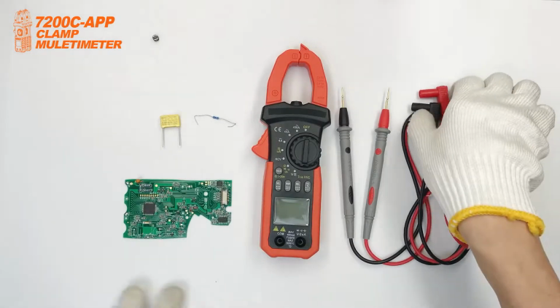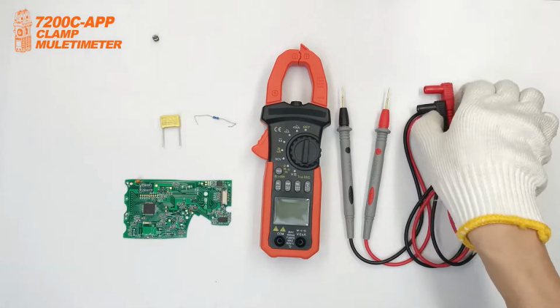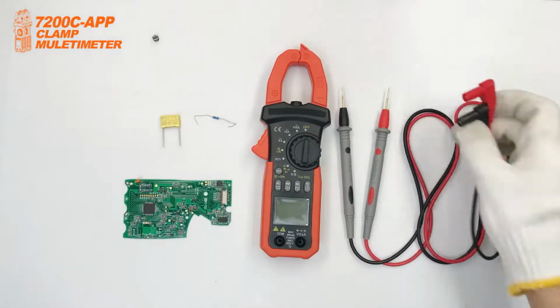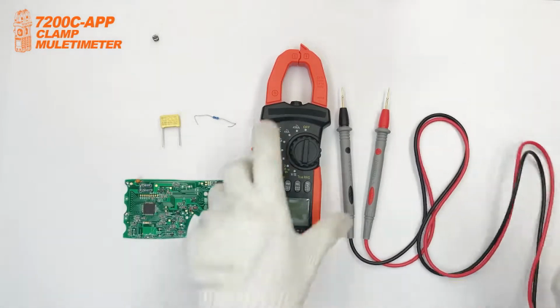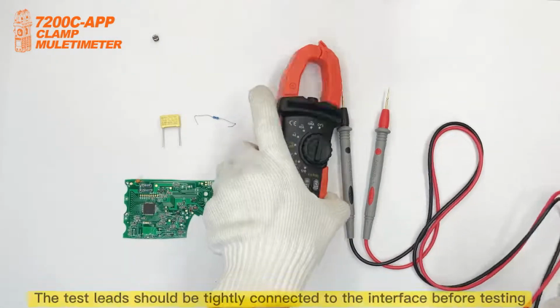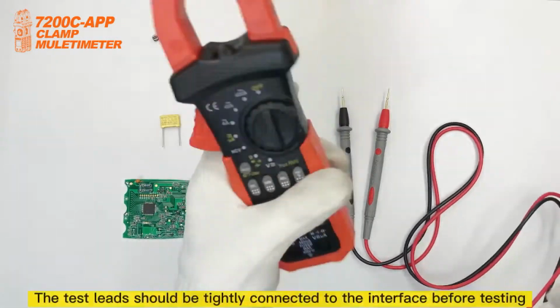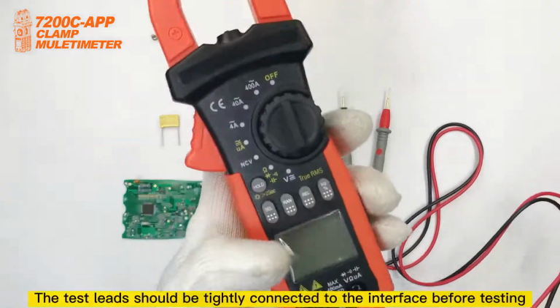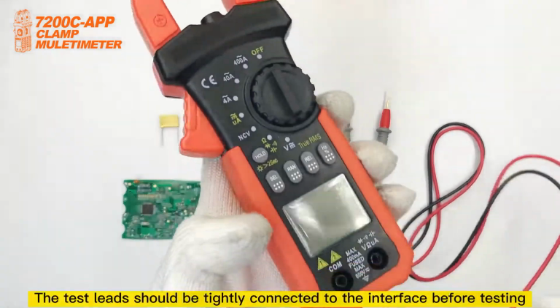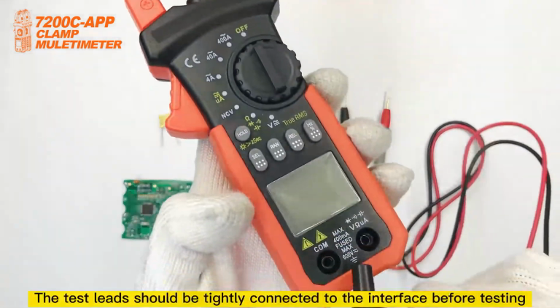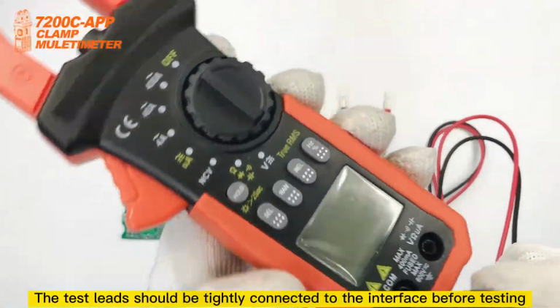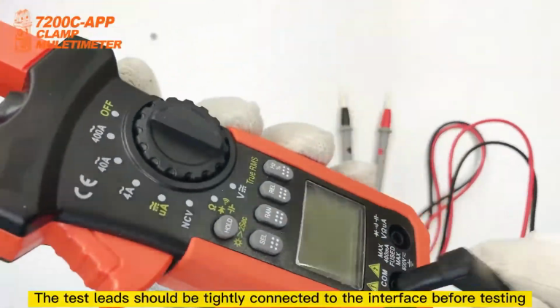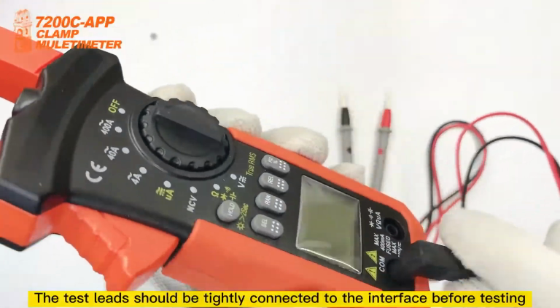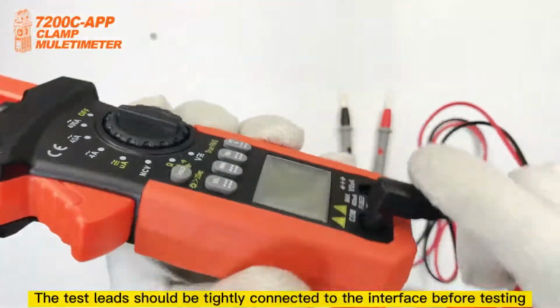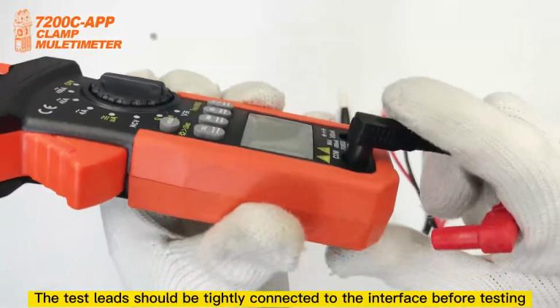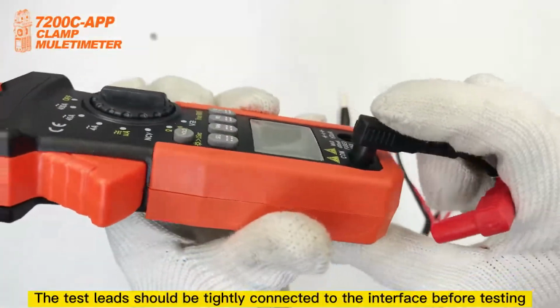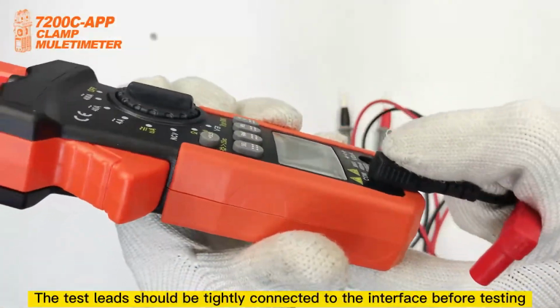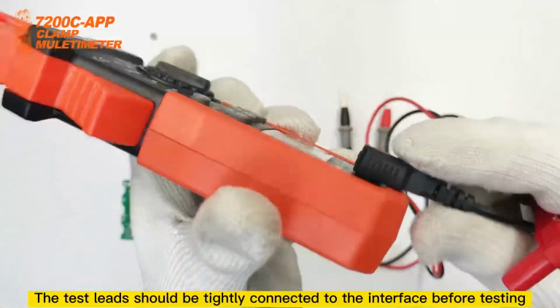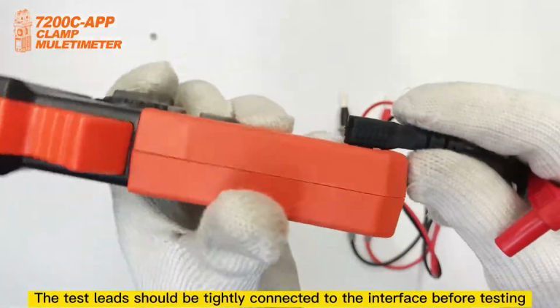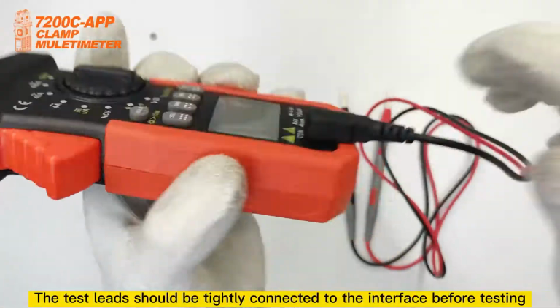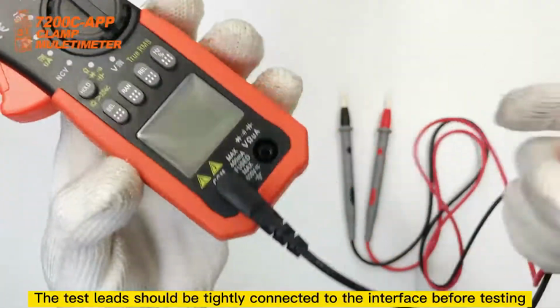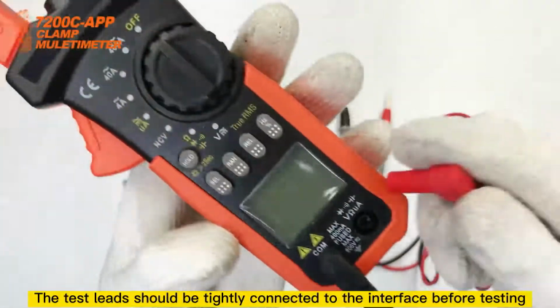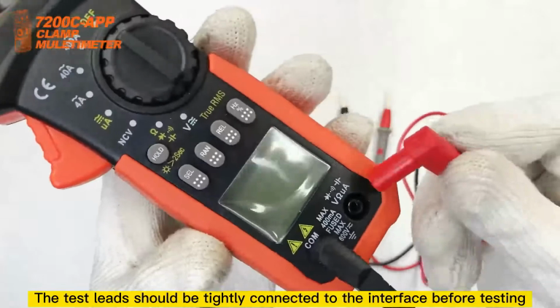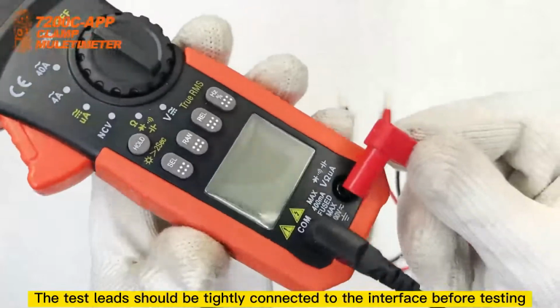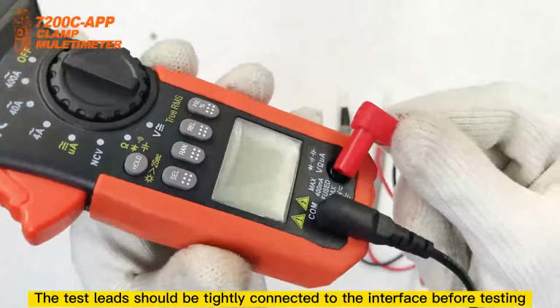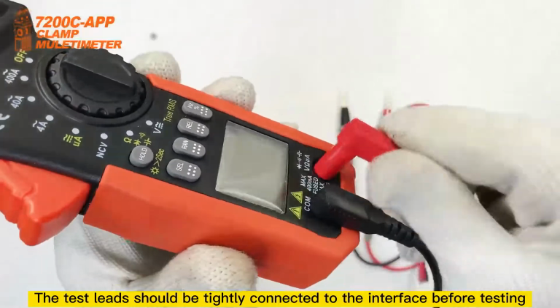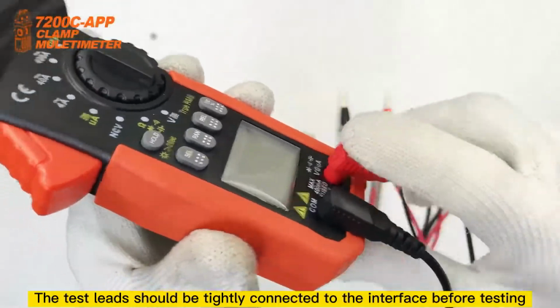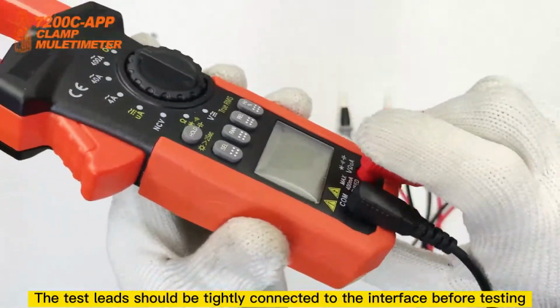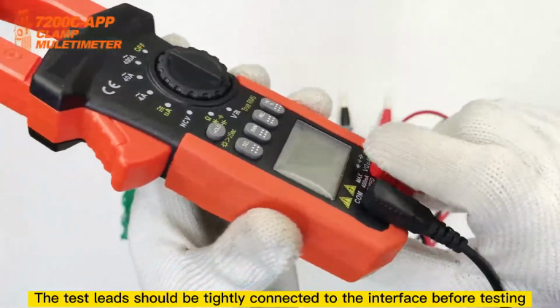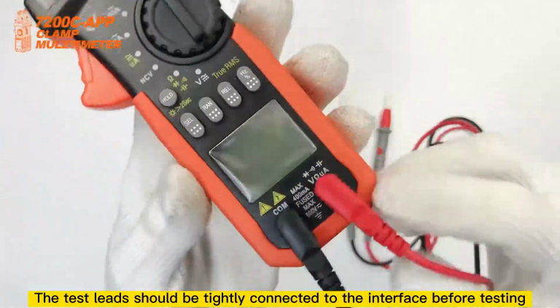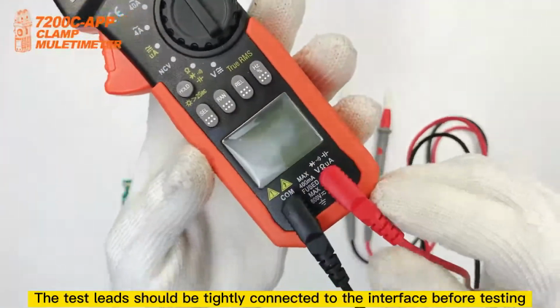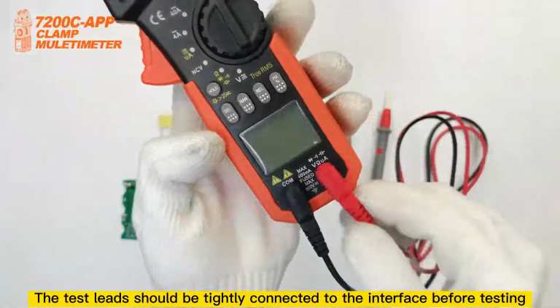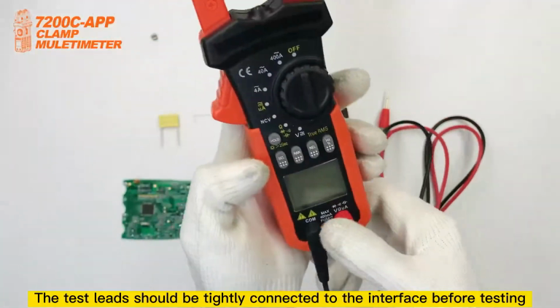The test leads should be tightly connected to the interface before testing.